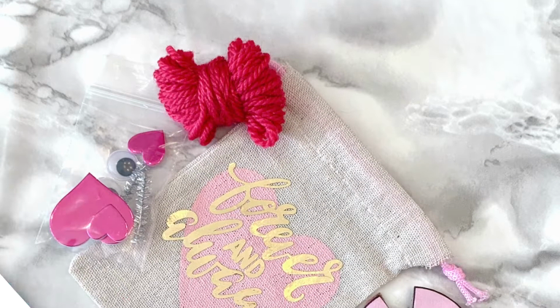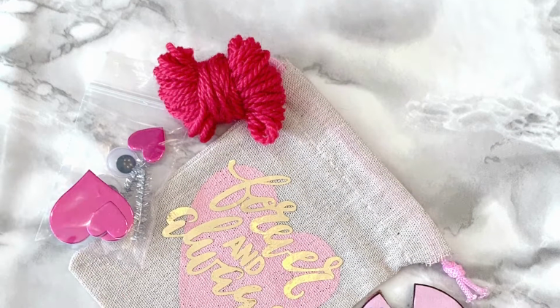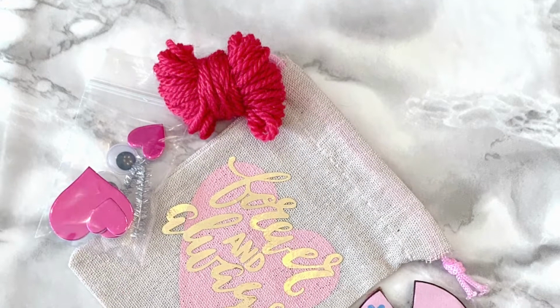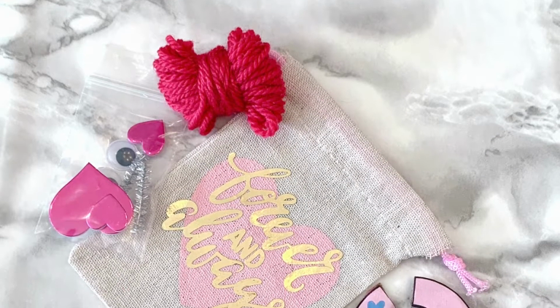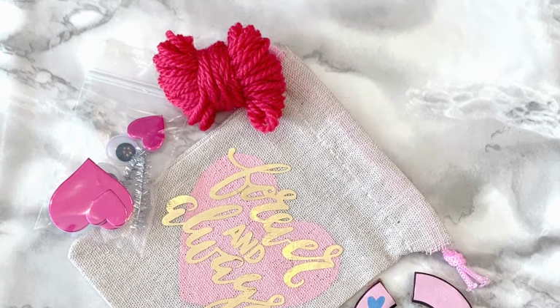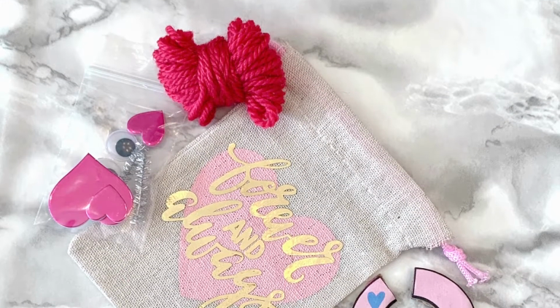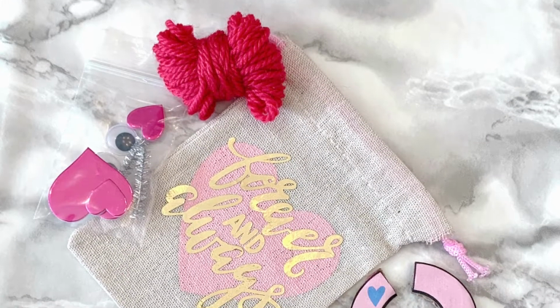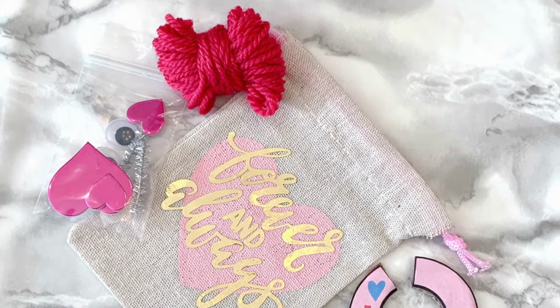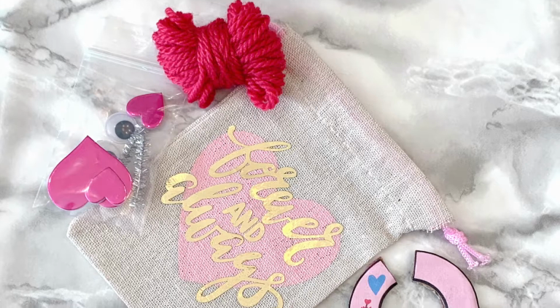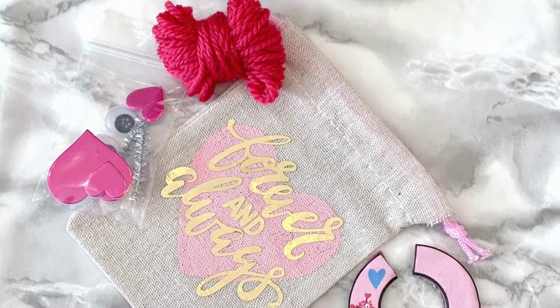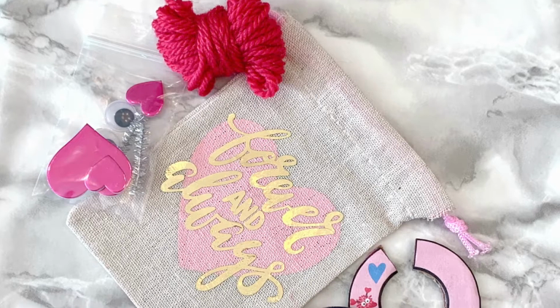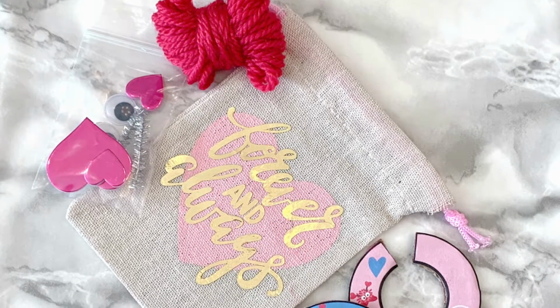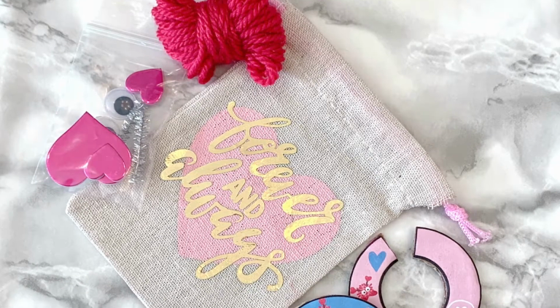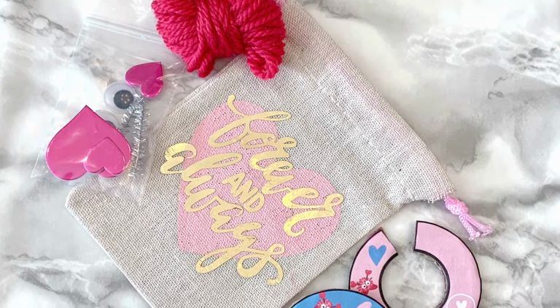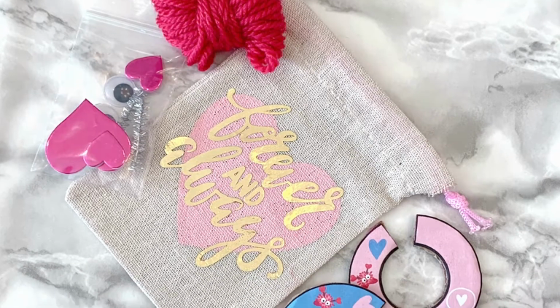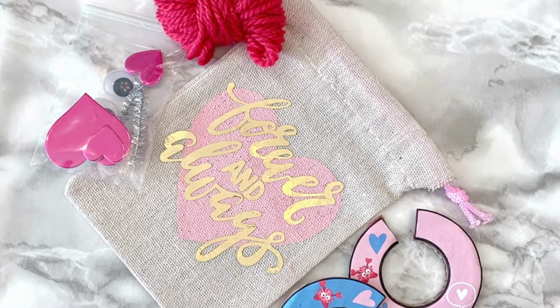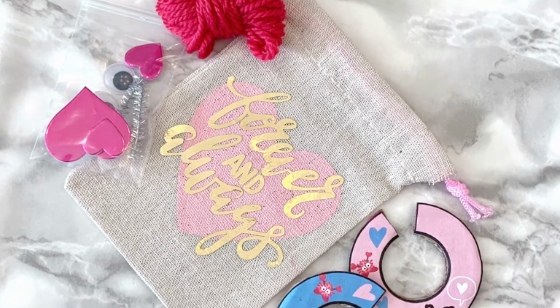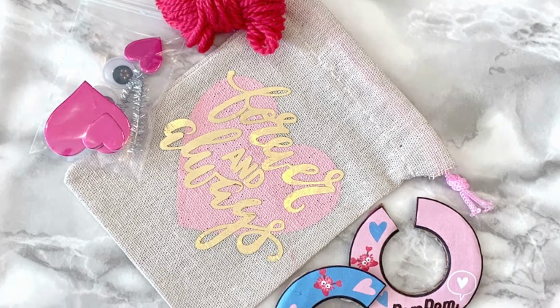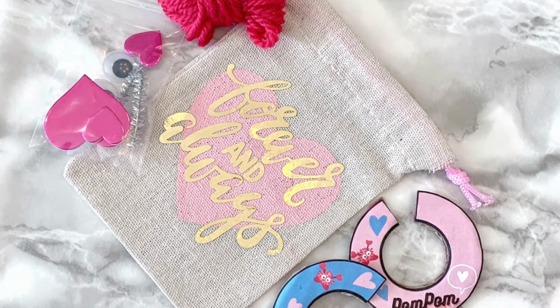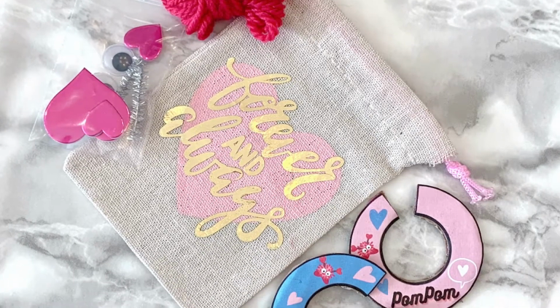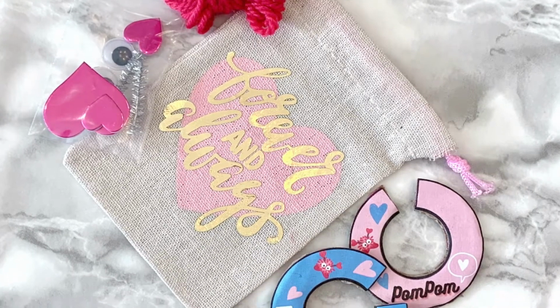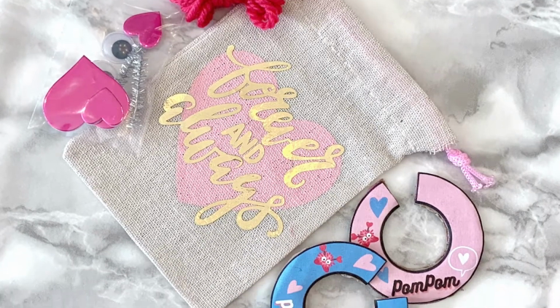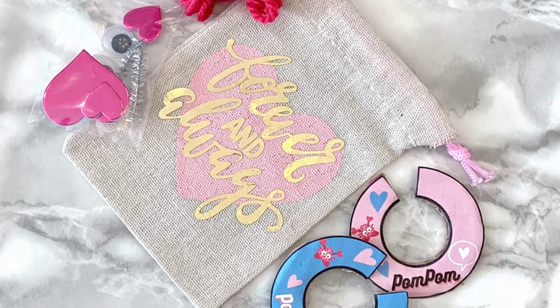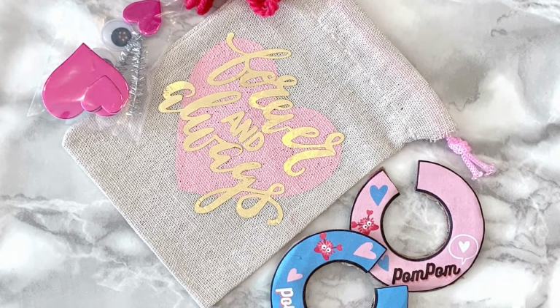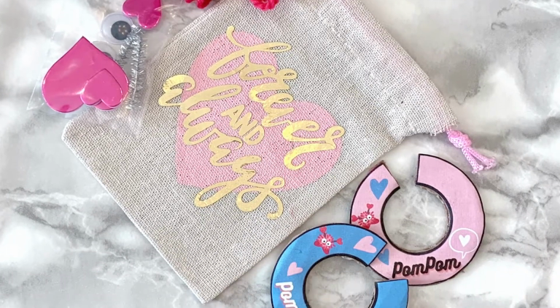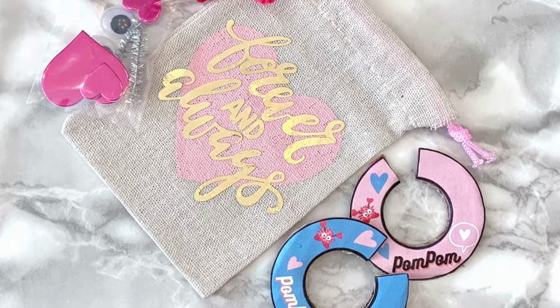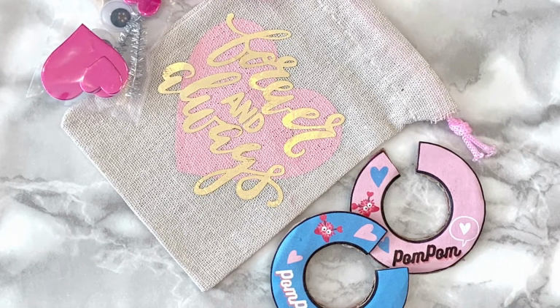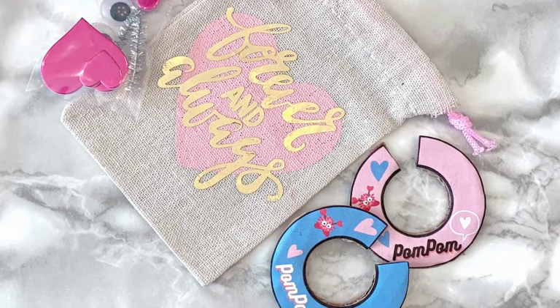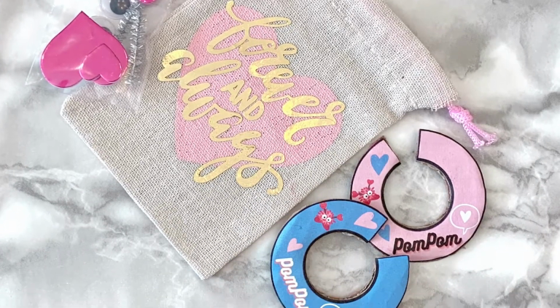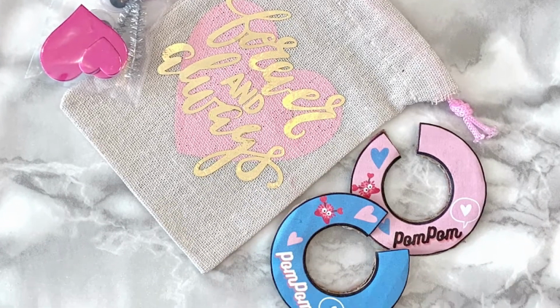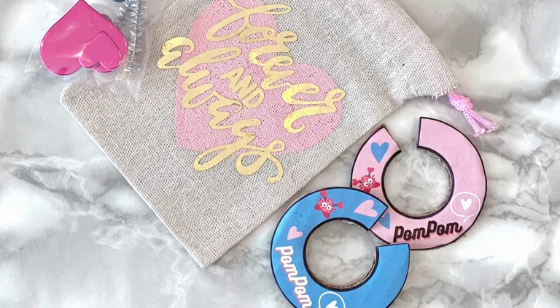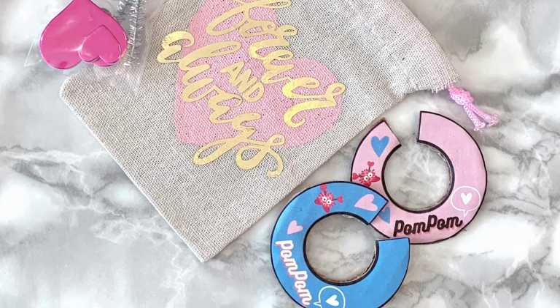Hello everyone! Welcome to Party Unicorn. Today we're going to make this cute pom-pom lovebug together.